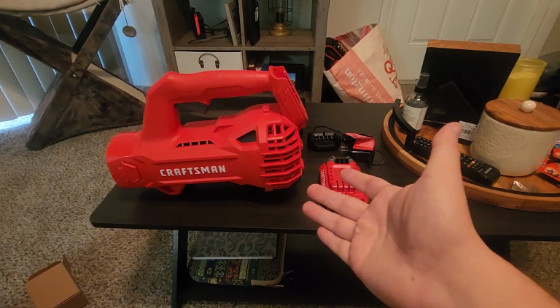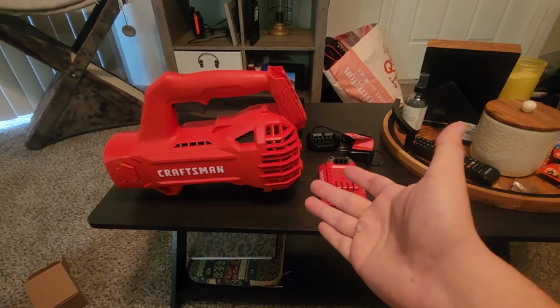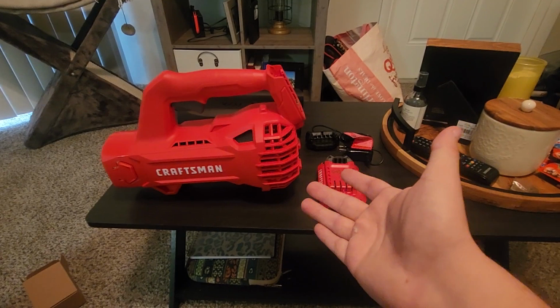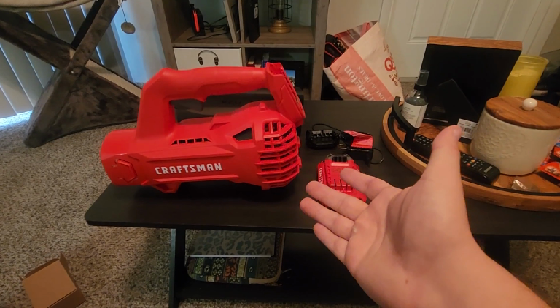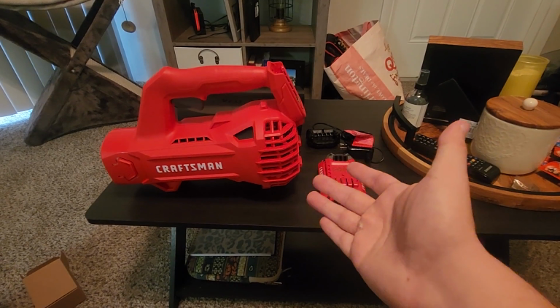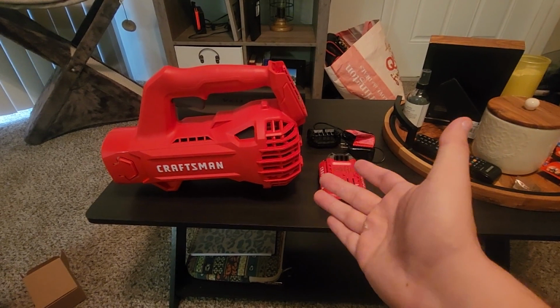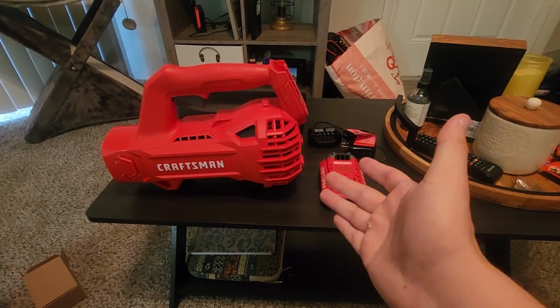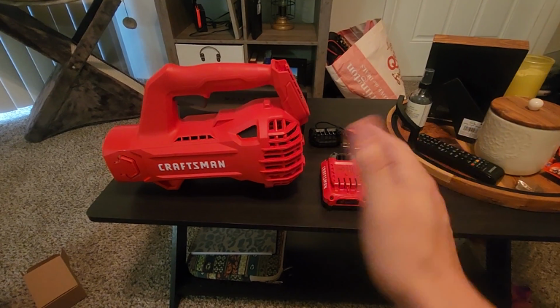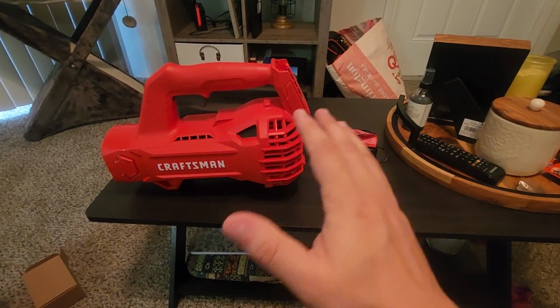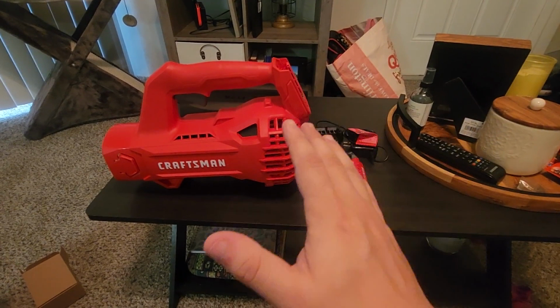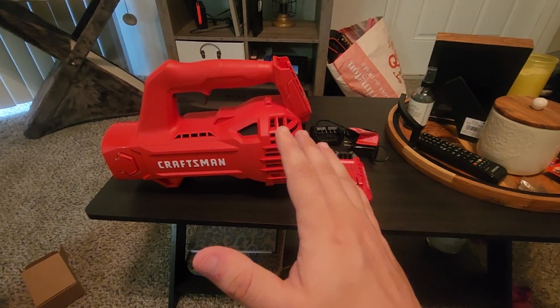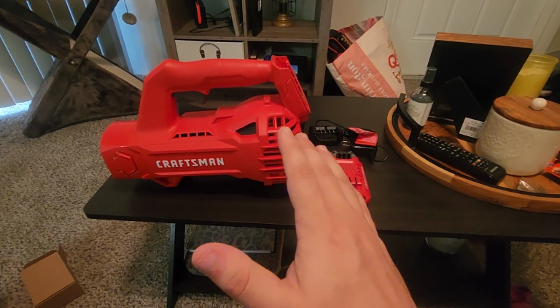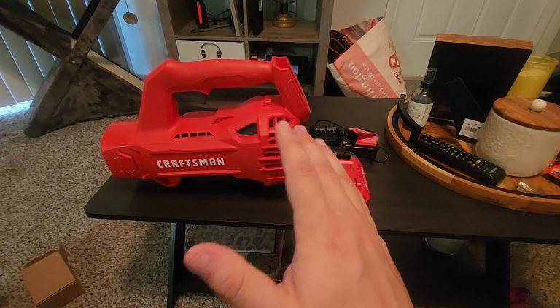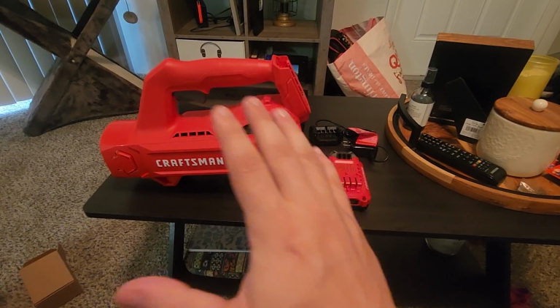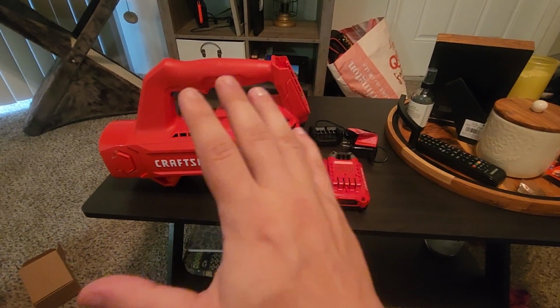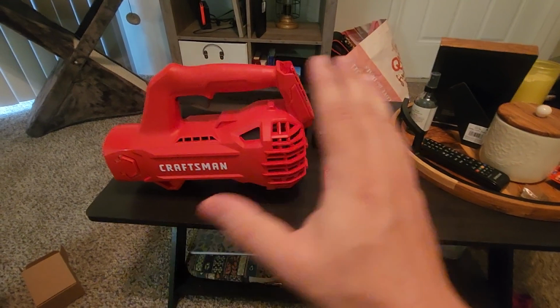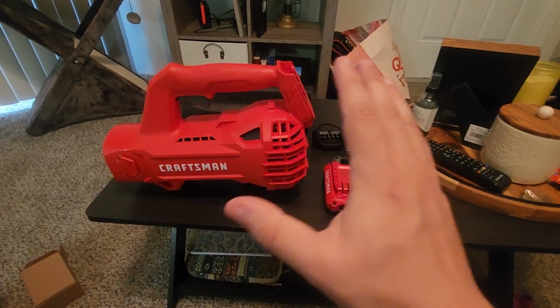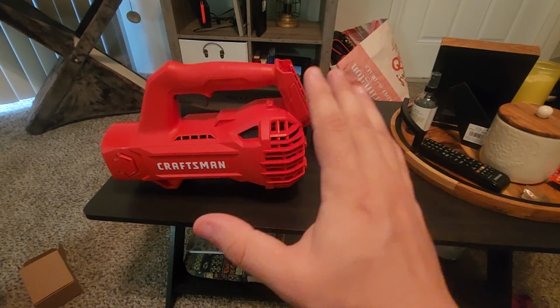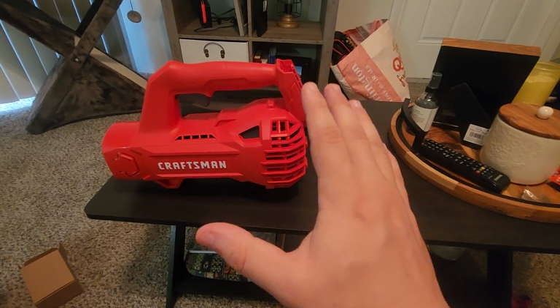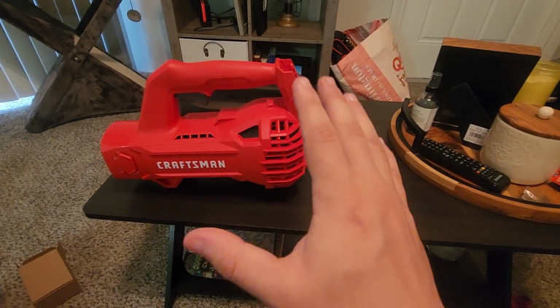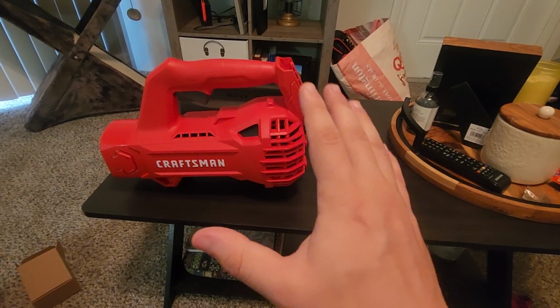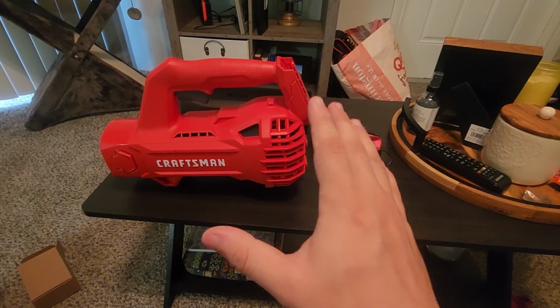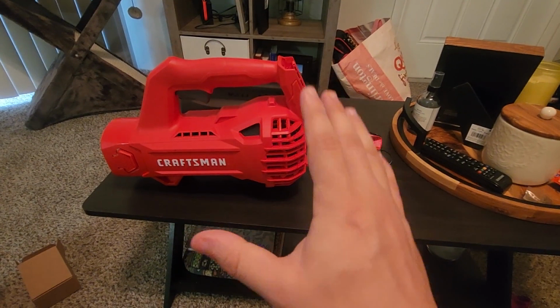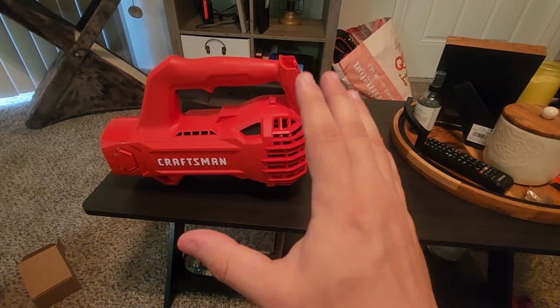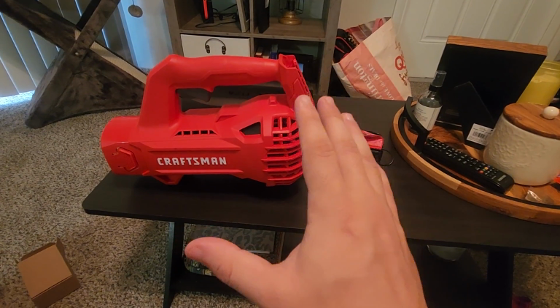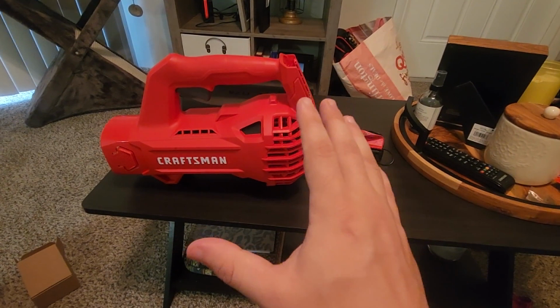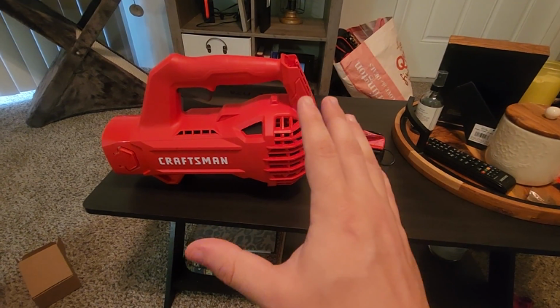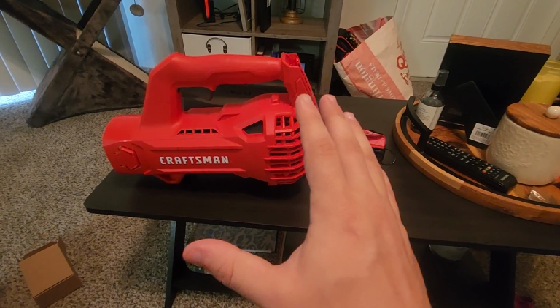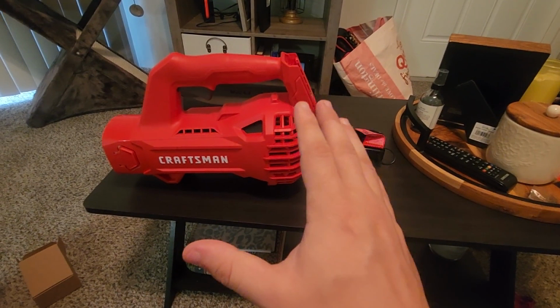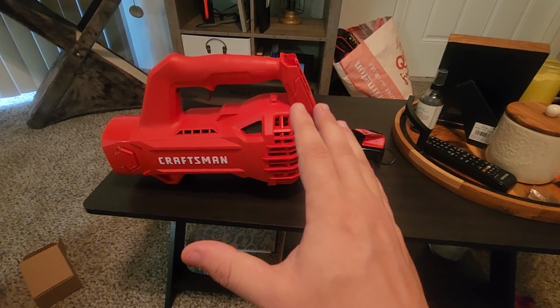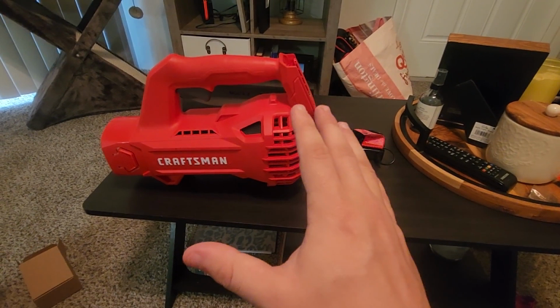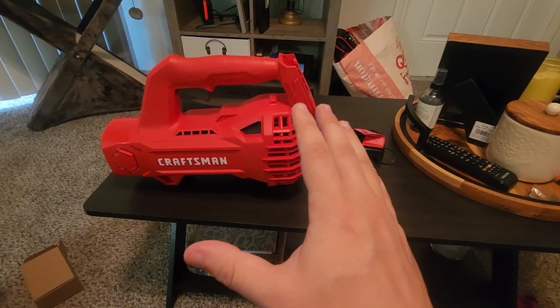What is going on everybody? My name is Derek and today we're reviewing the Craftsman V20 hard surface blower.